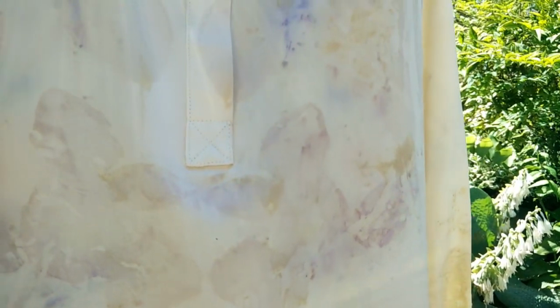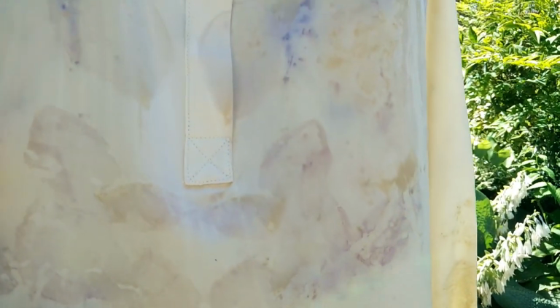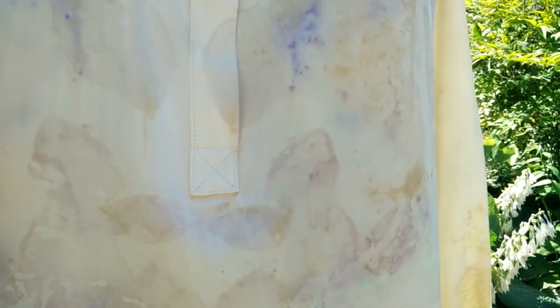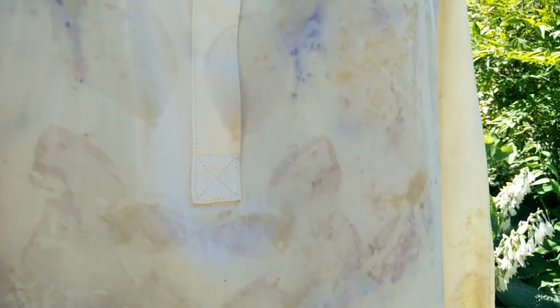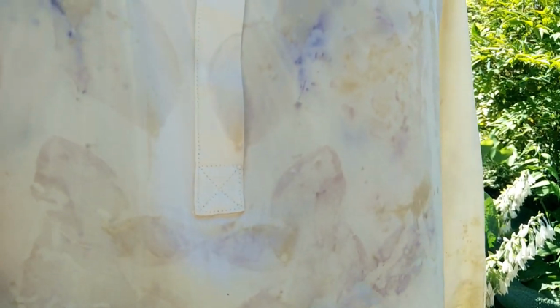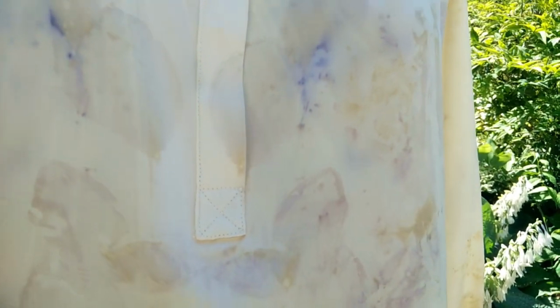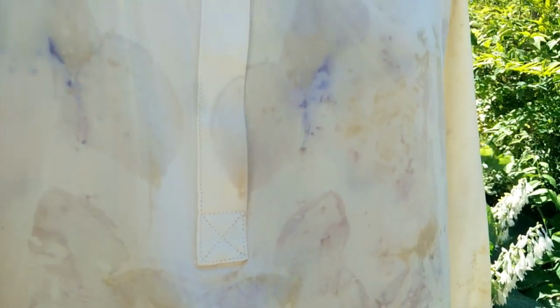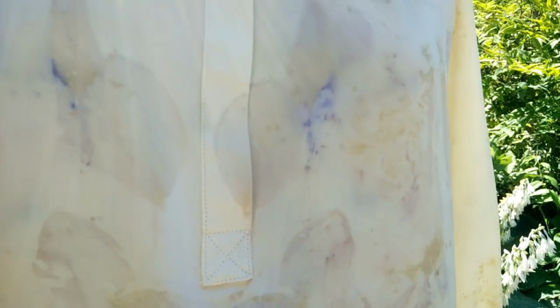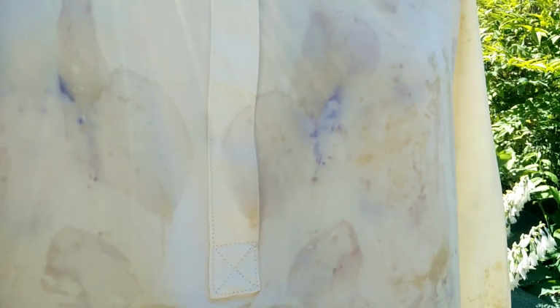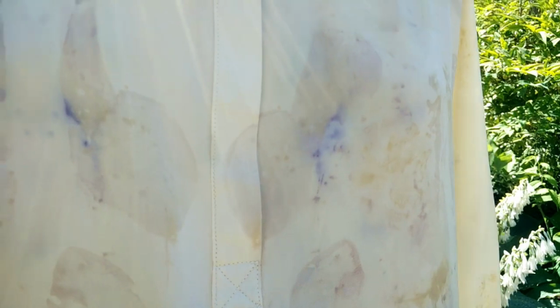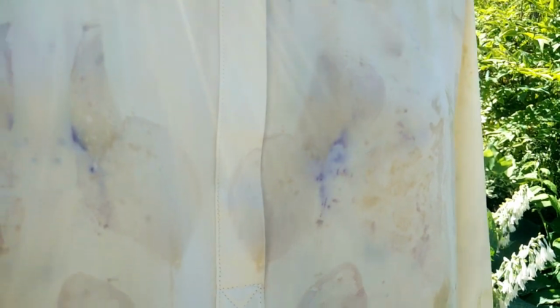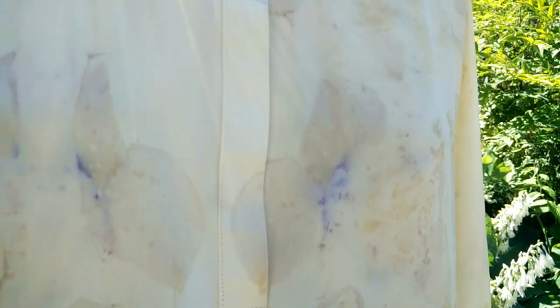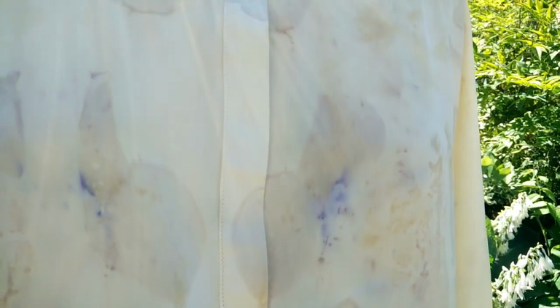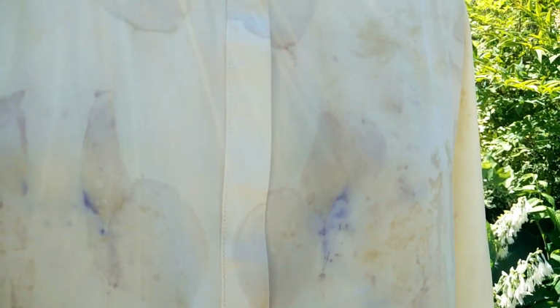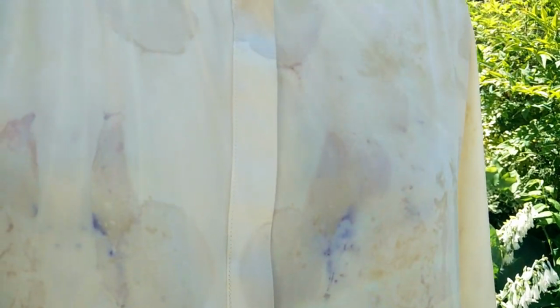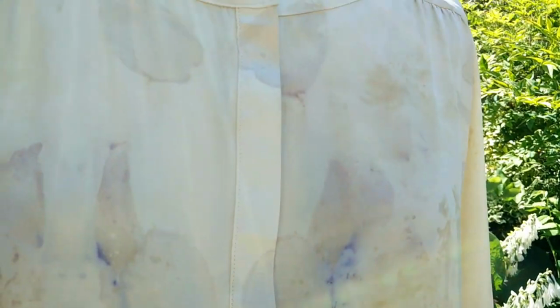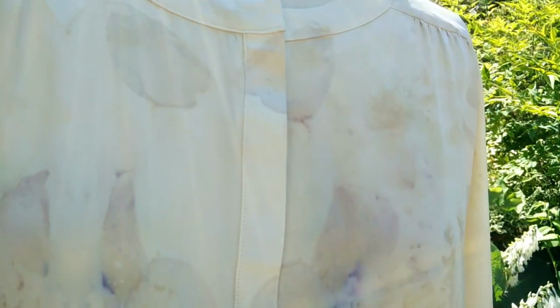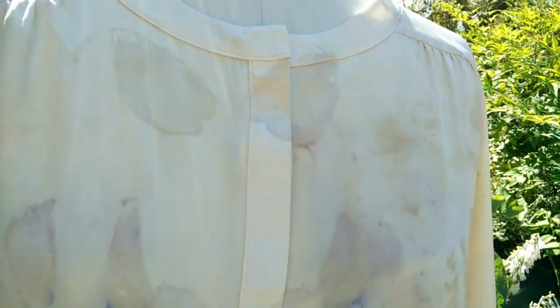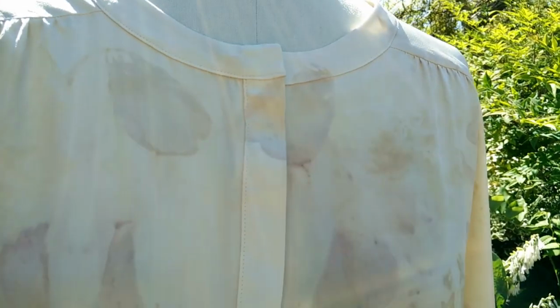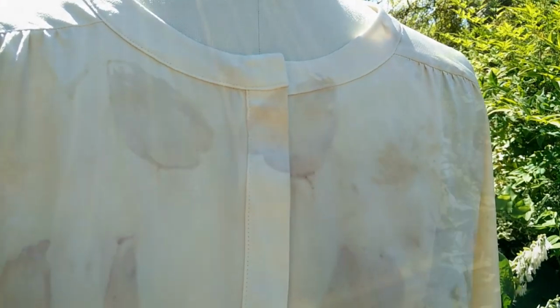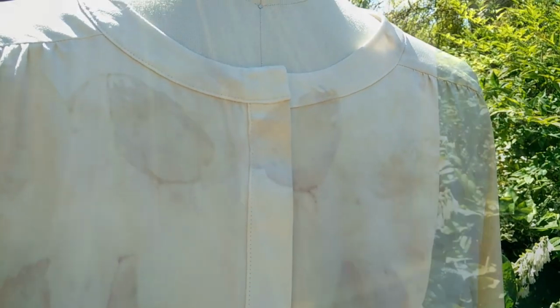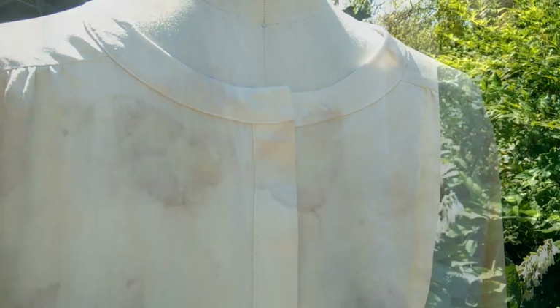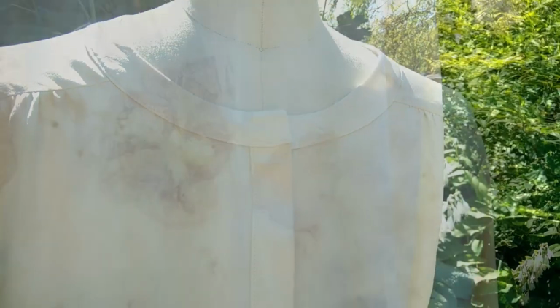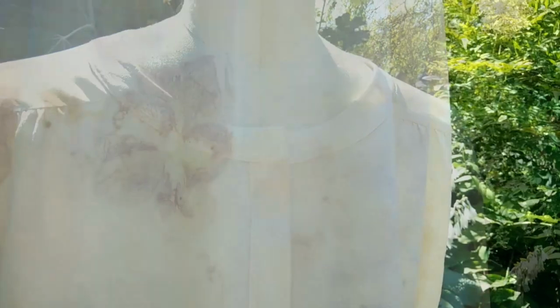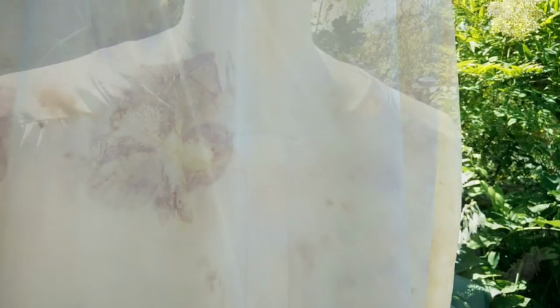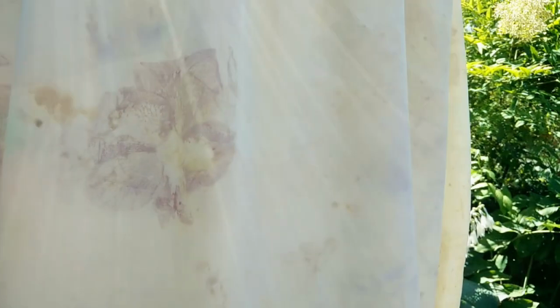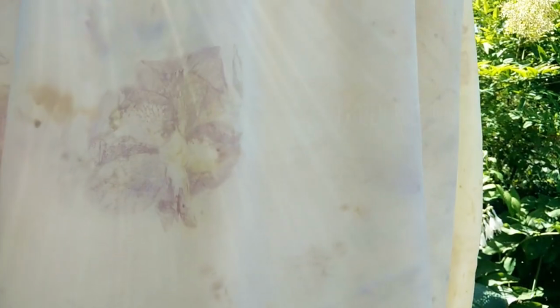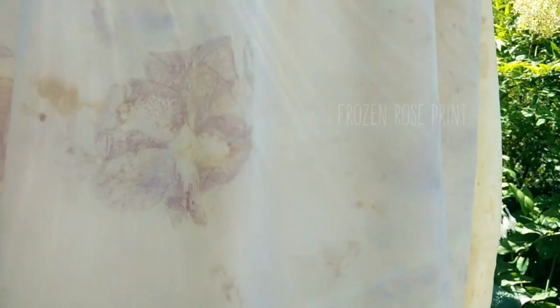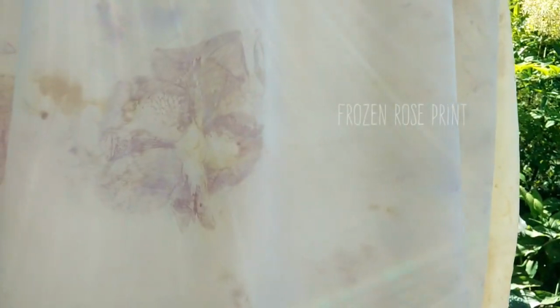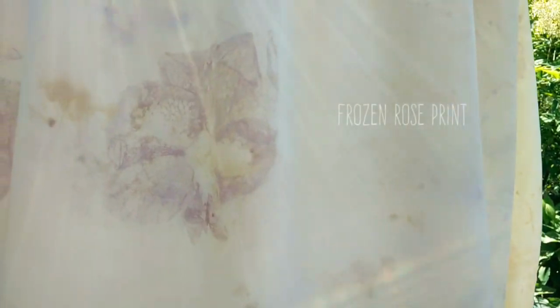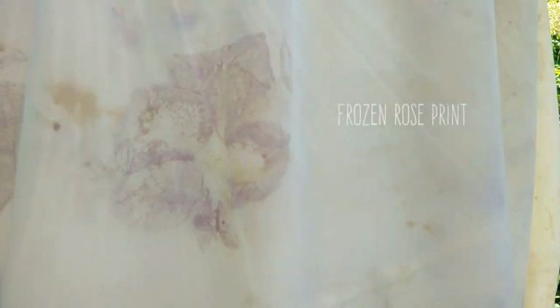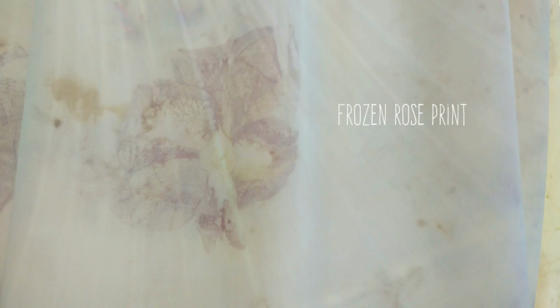You can build up the color, you can make it darker, and you can play around with using different kinds of flowers and leaves to get really beautiful results.